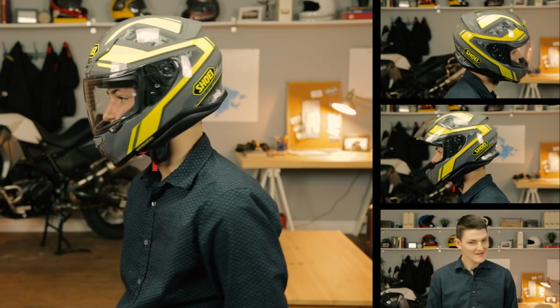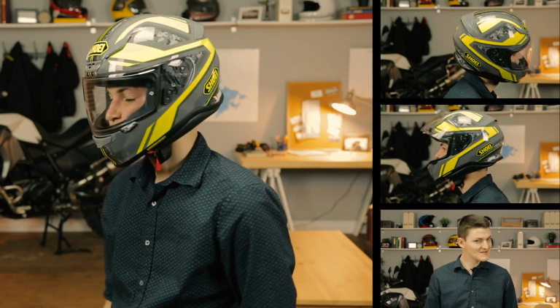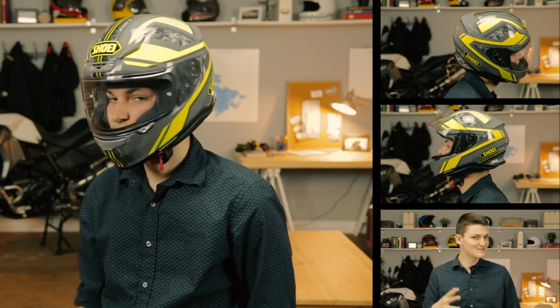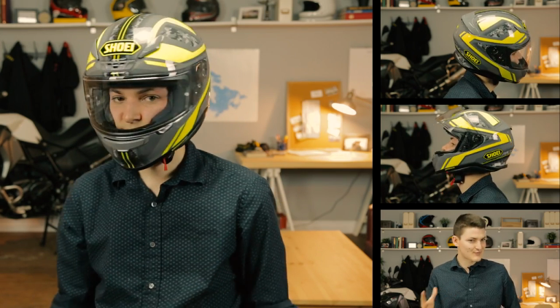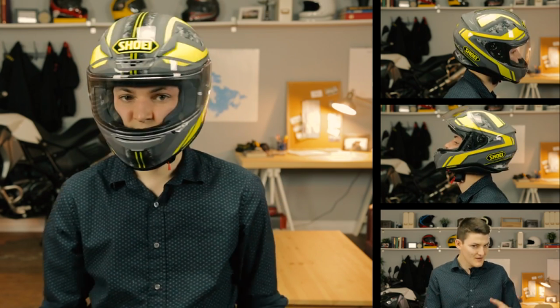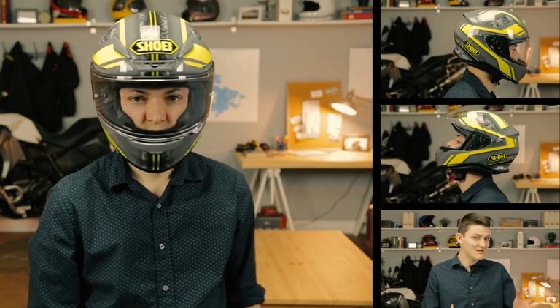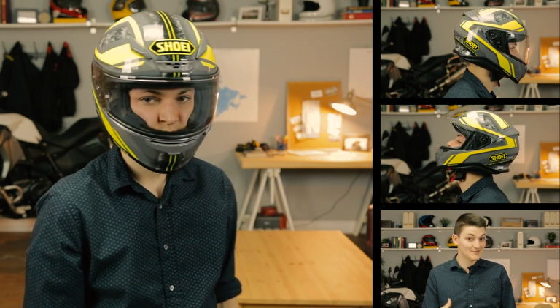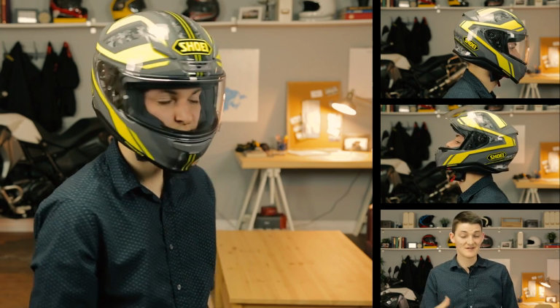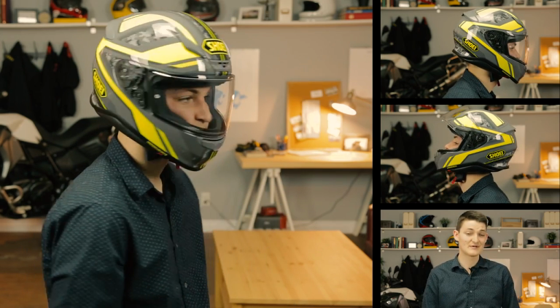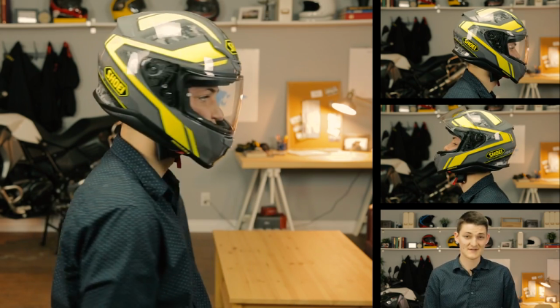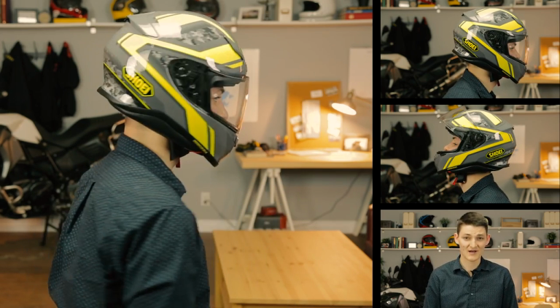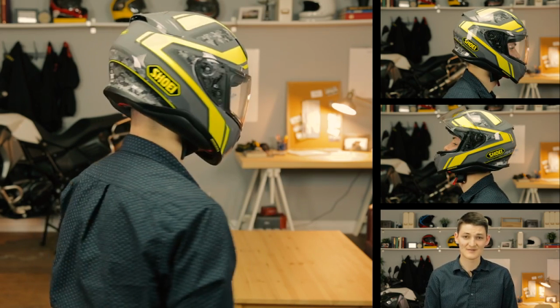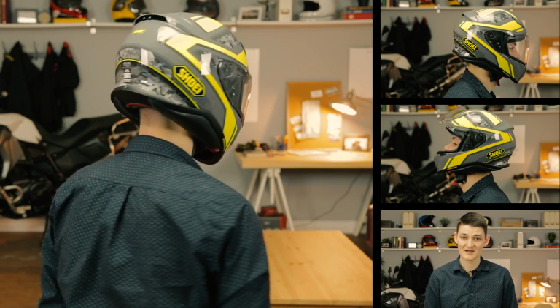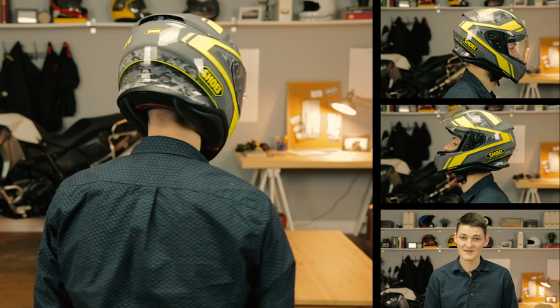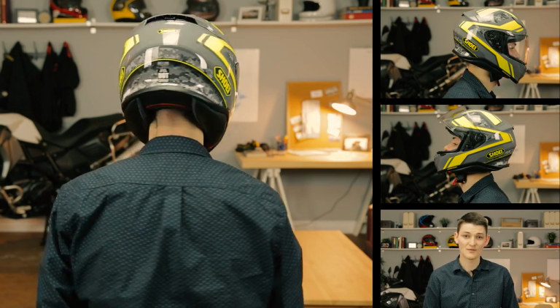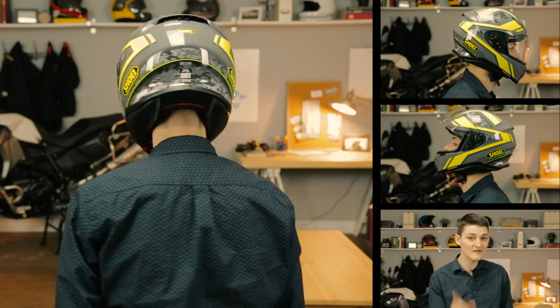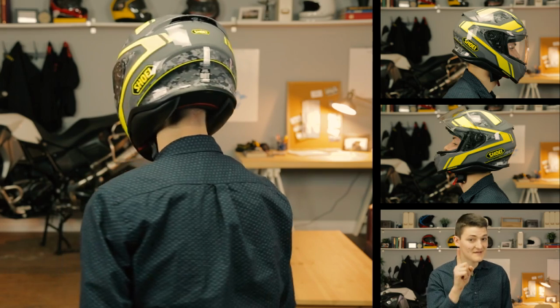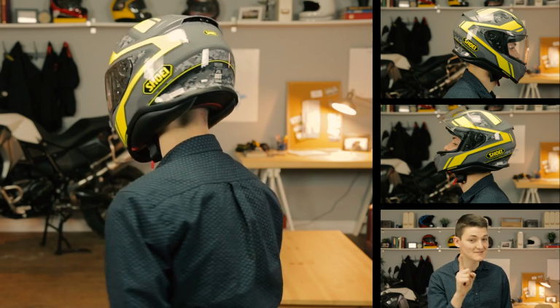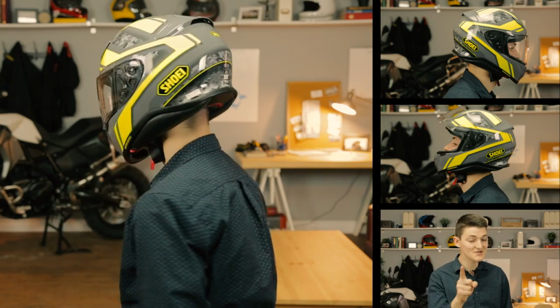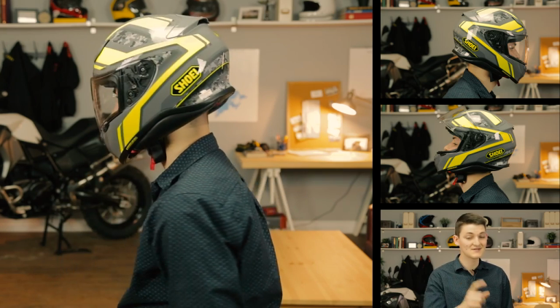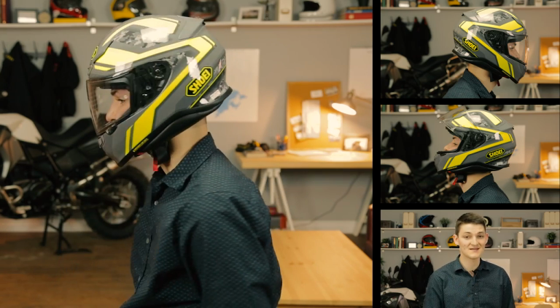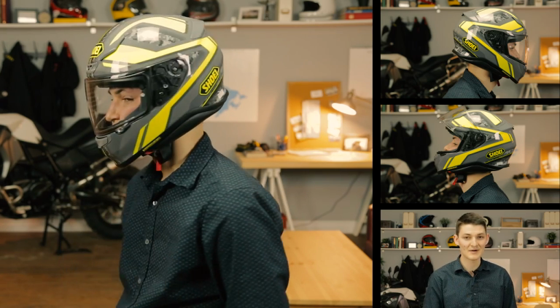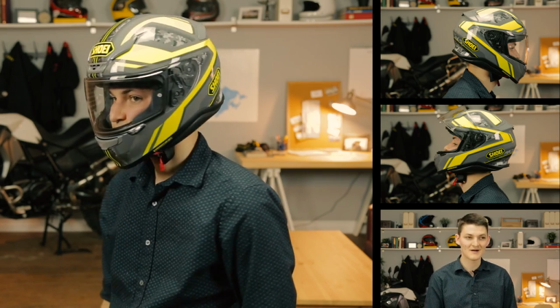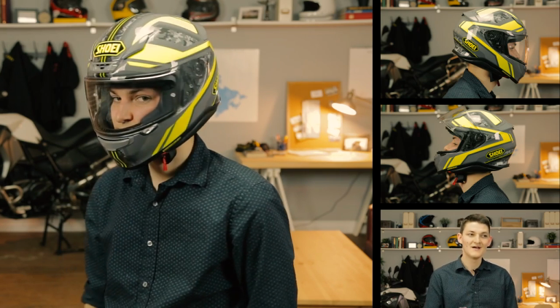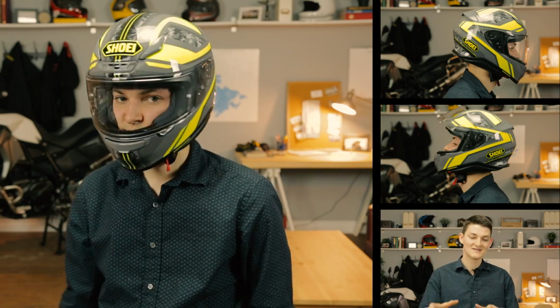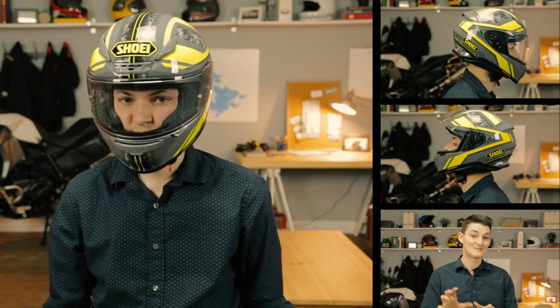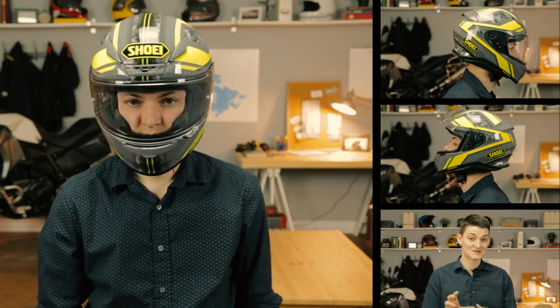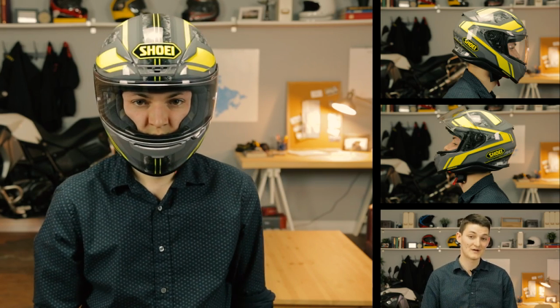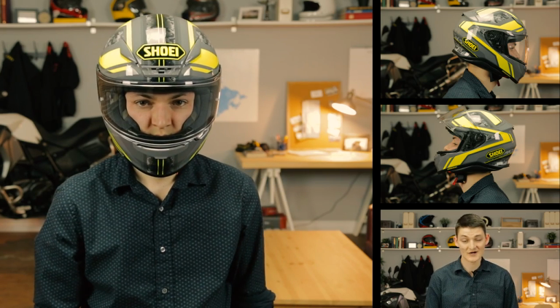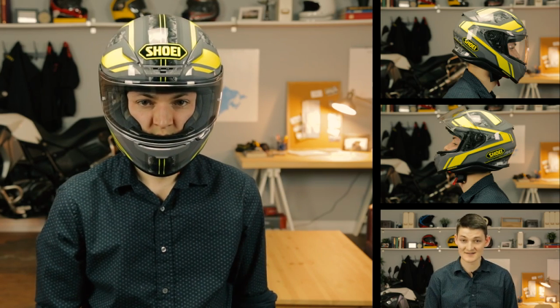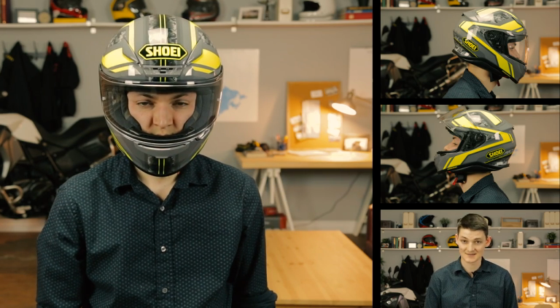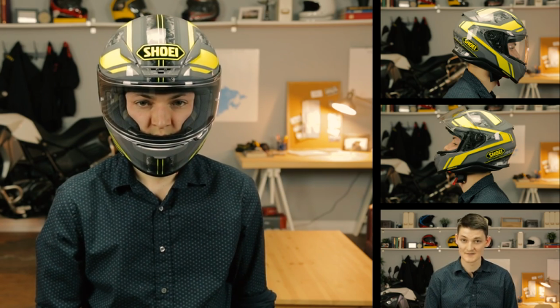This is pretty close to the perfect helmet in my opinion; only the ventilation is subpar, especially when I'm riding slowly.